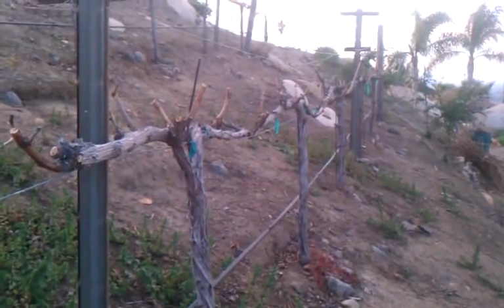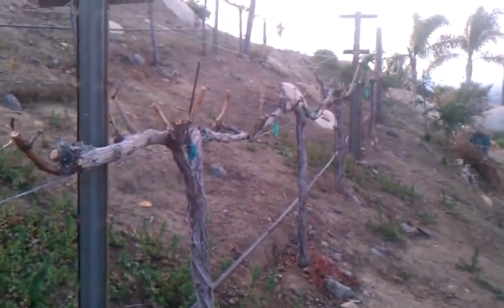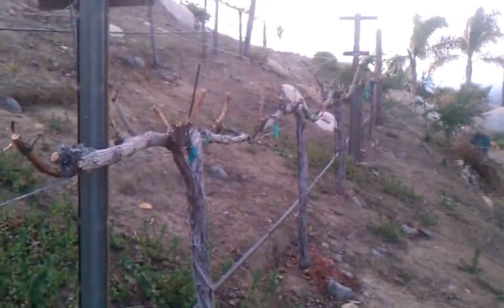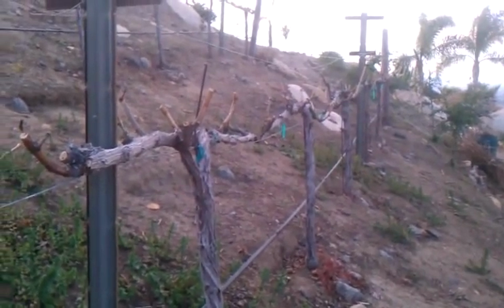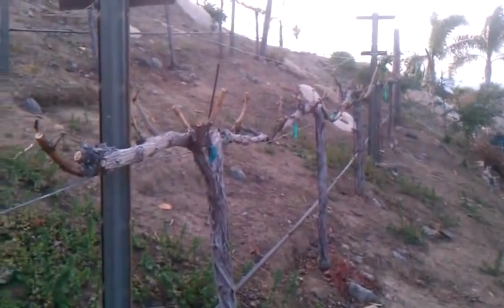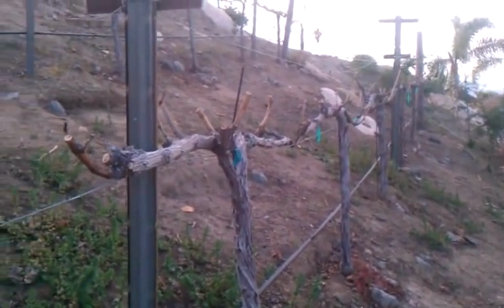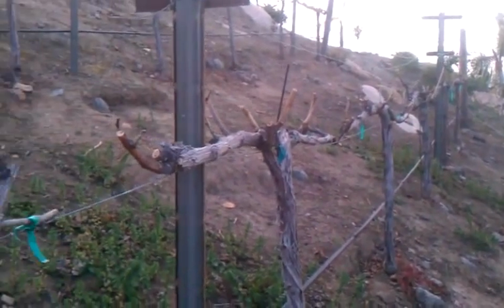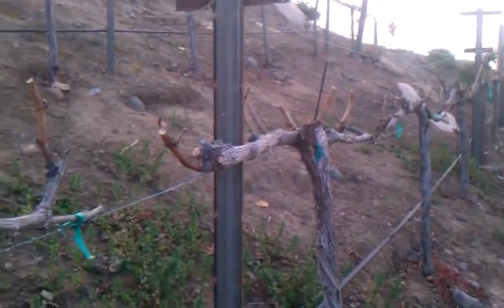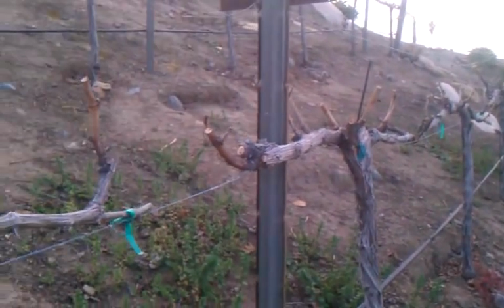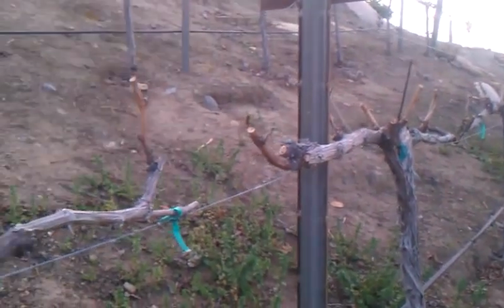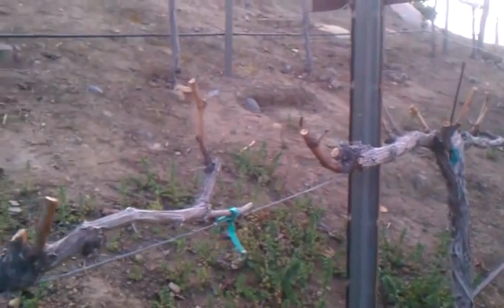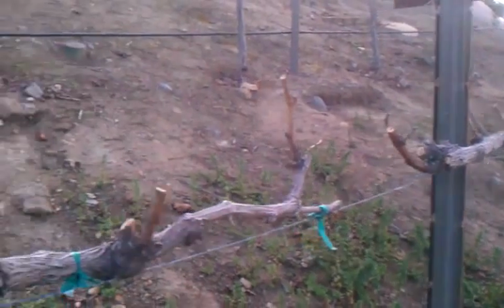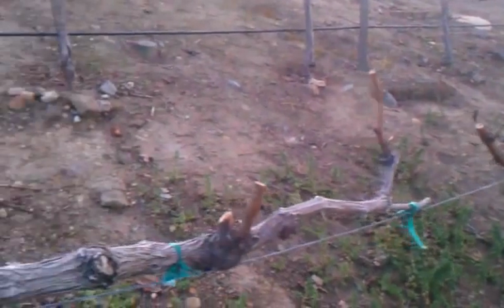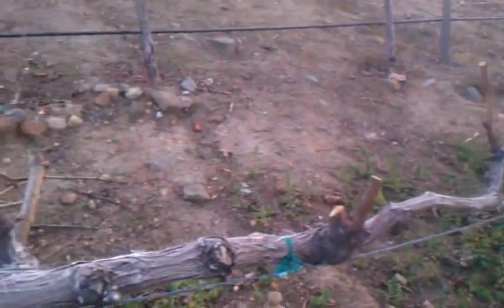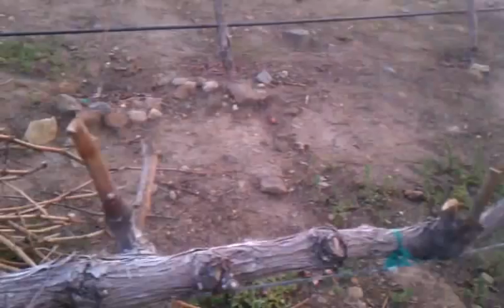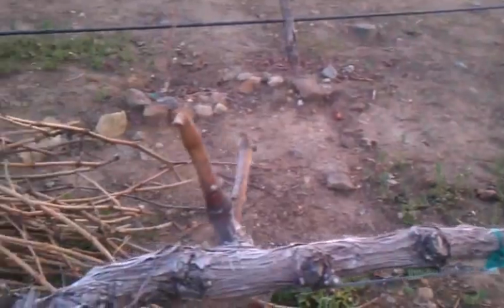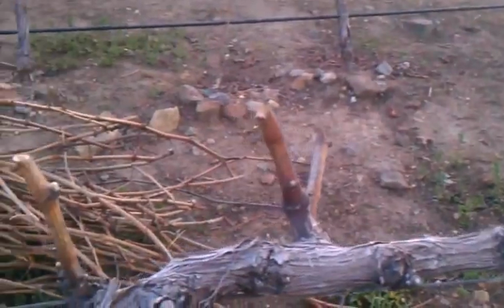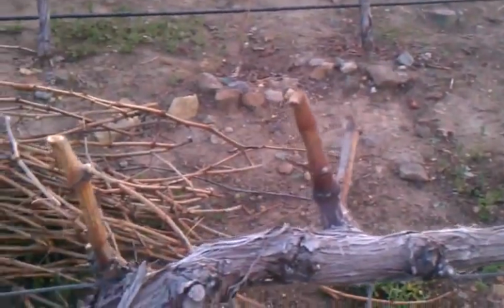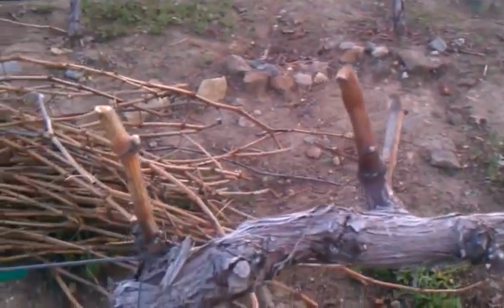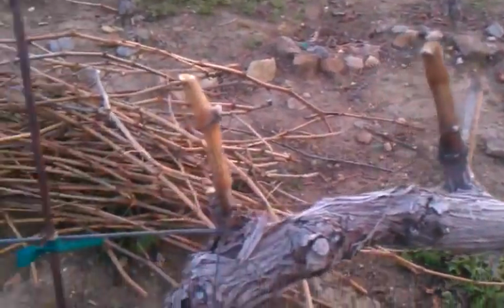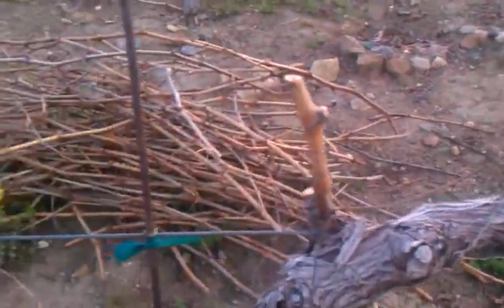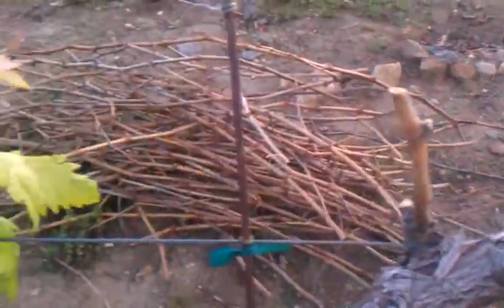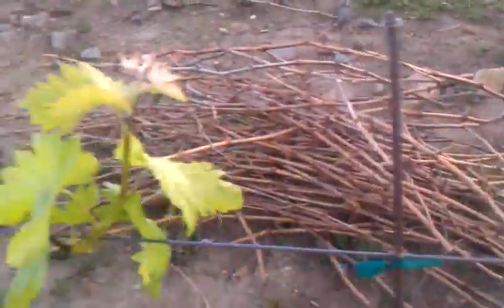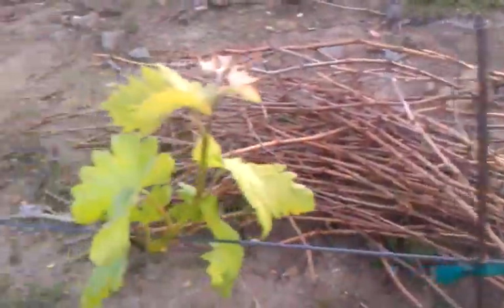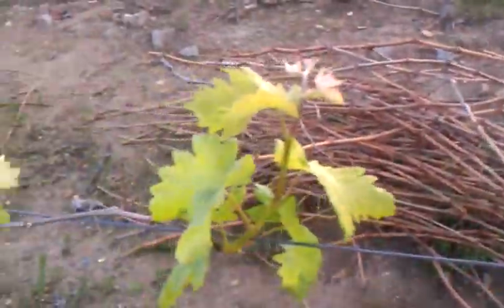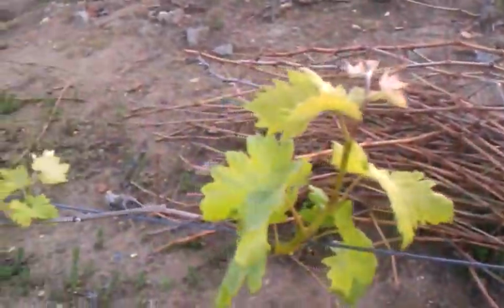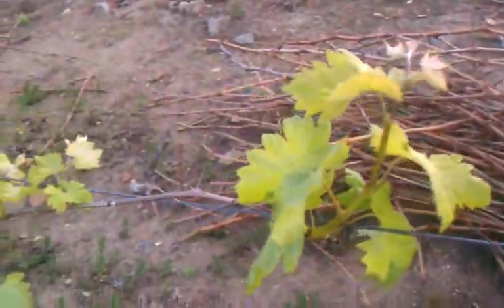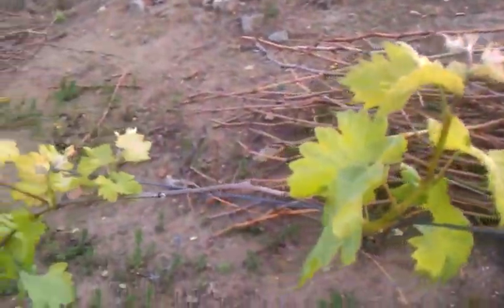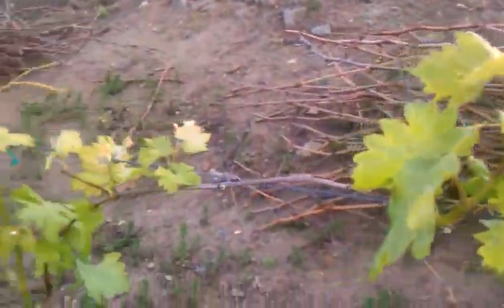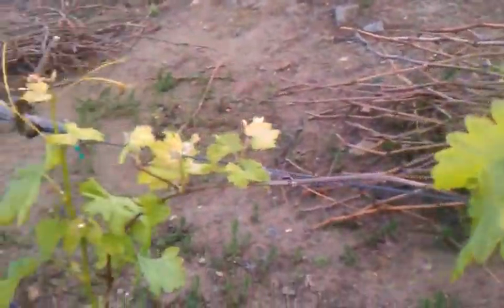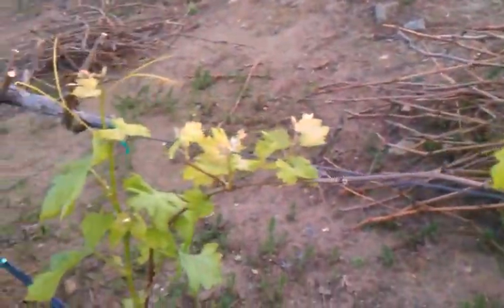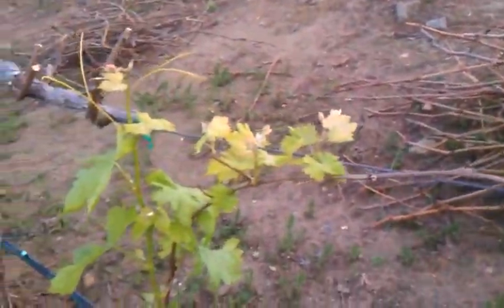The date is February 22nd, and we're out here pruning vines, and then look what I found — bud break!